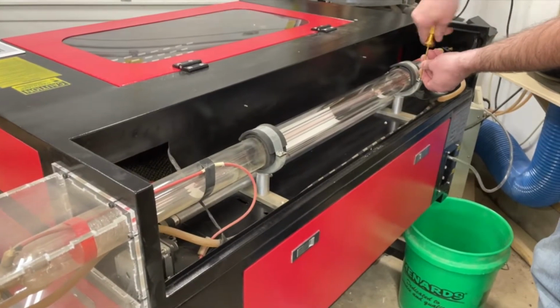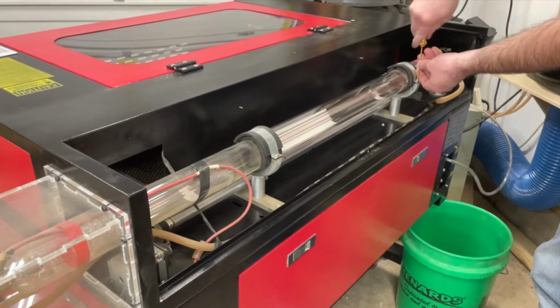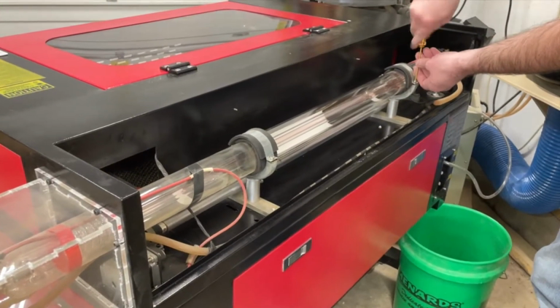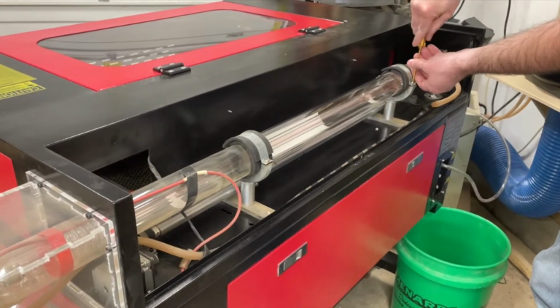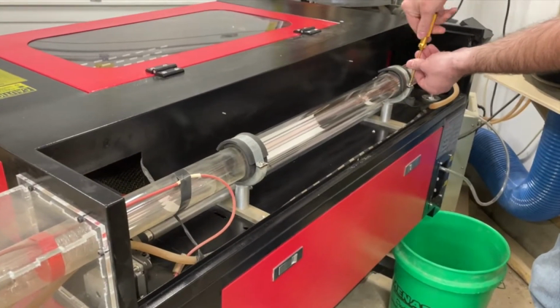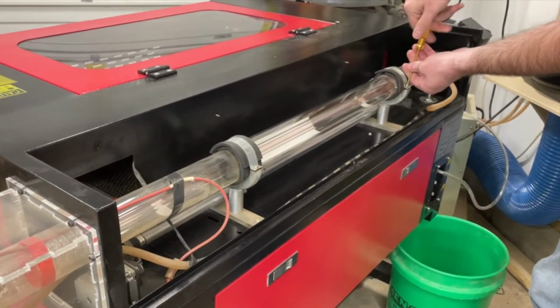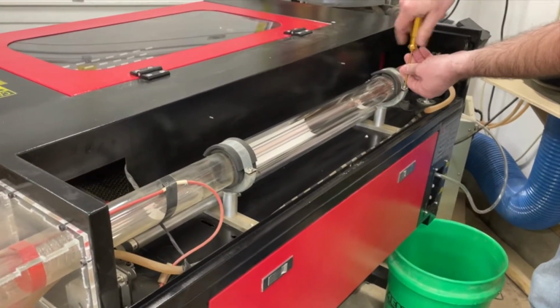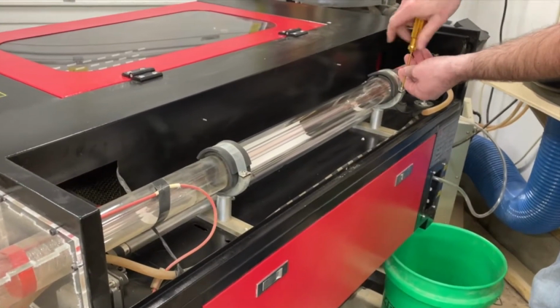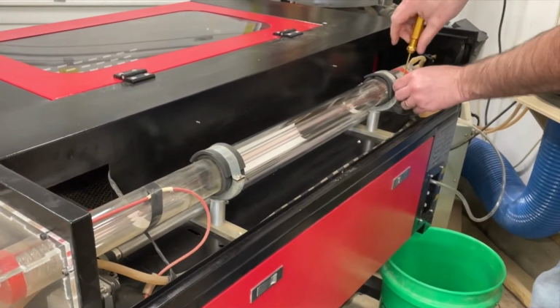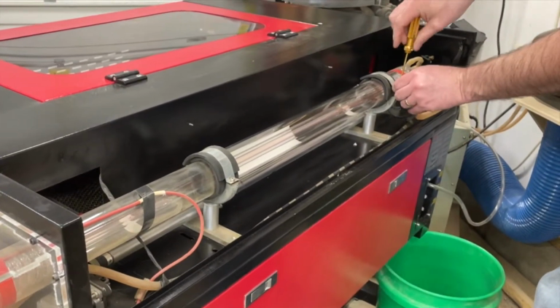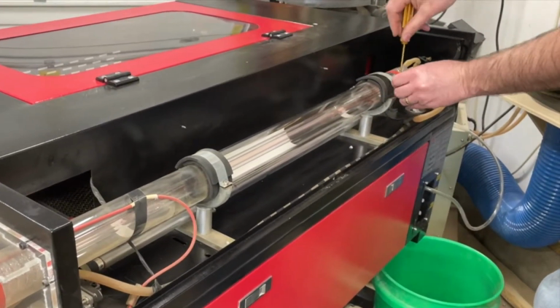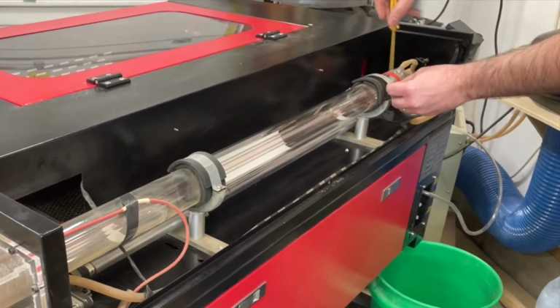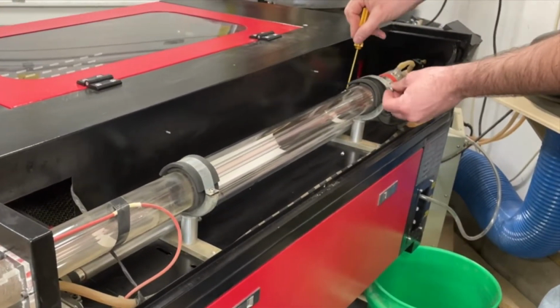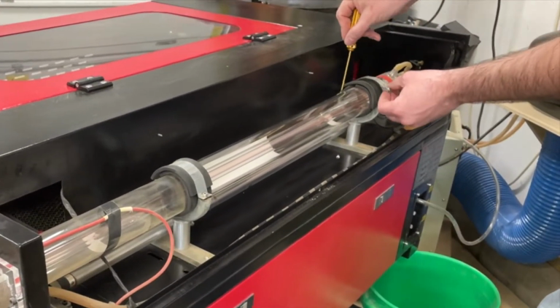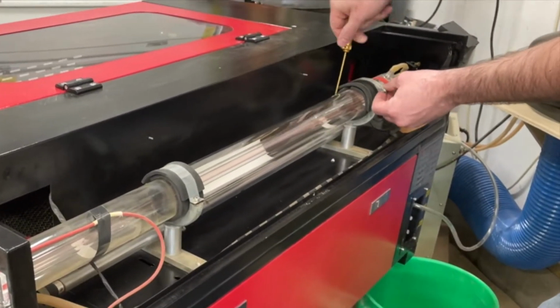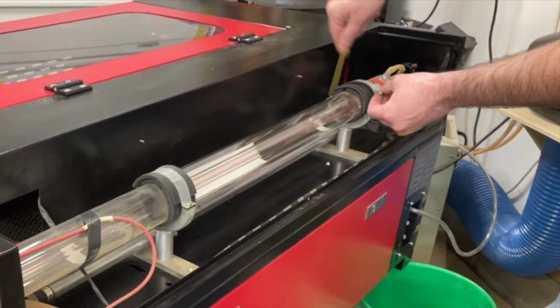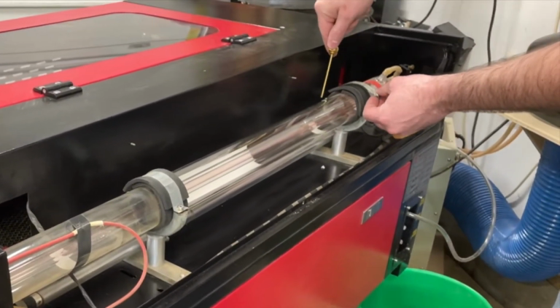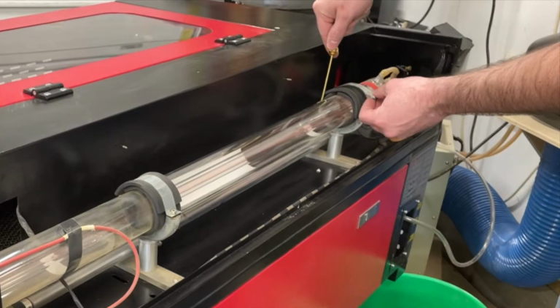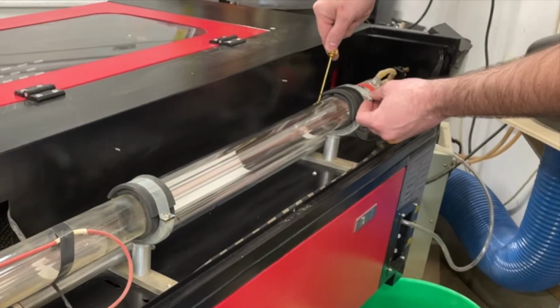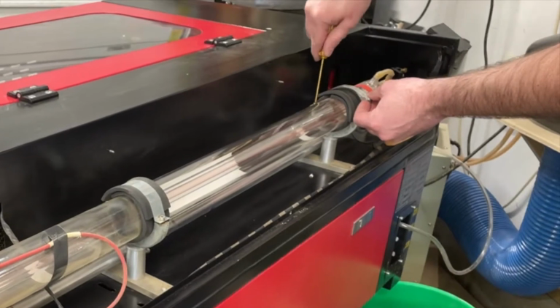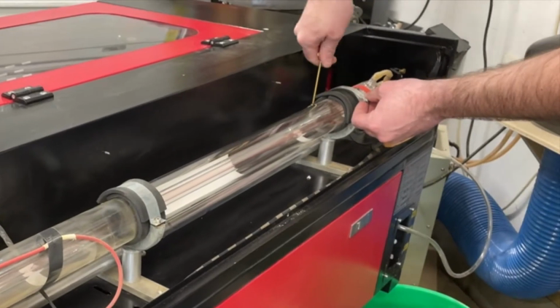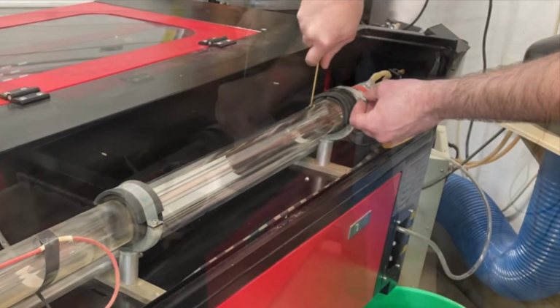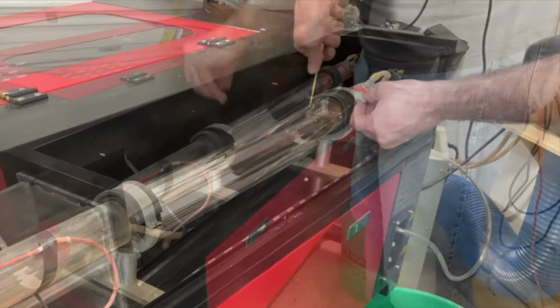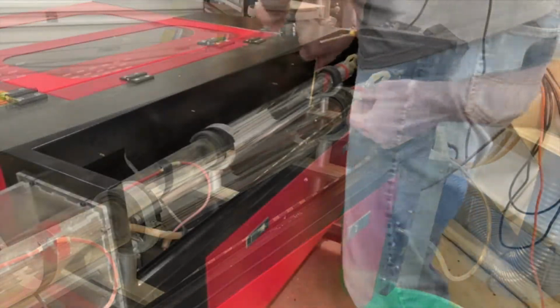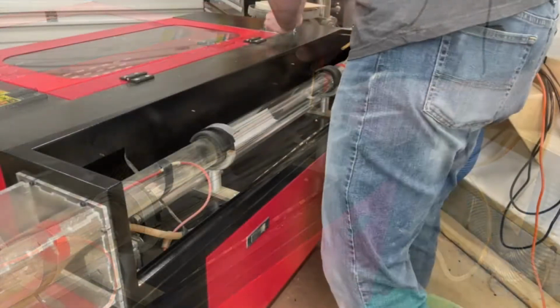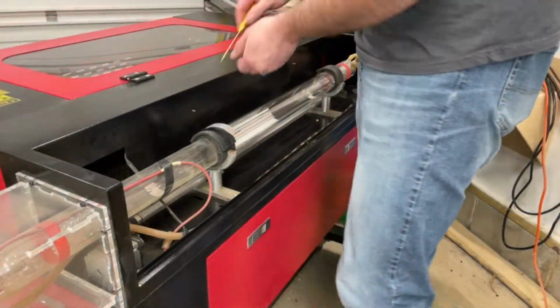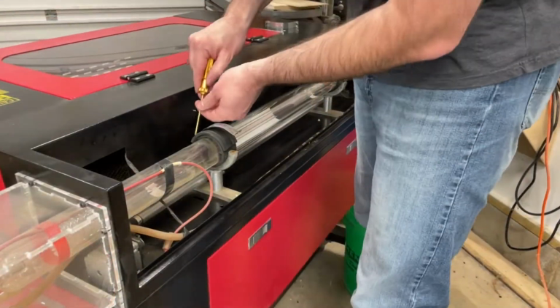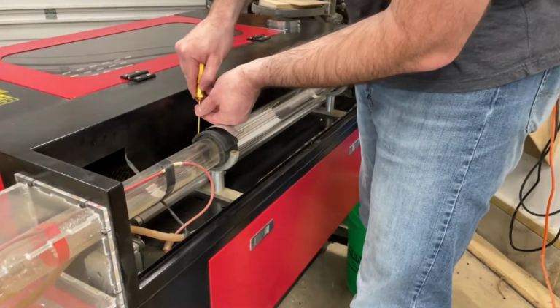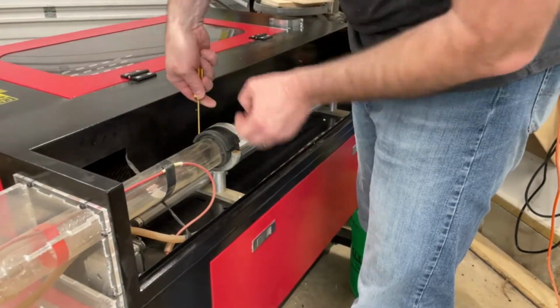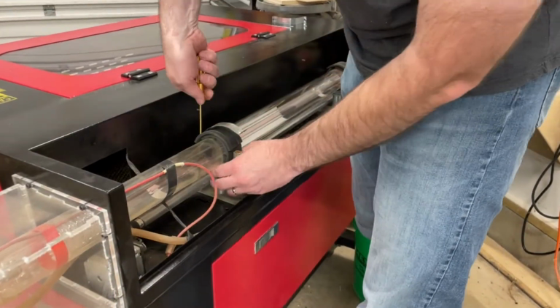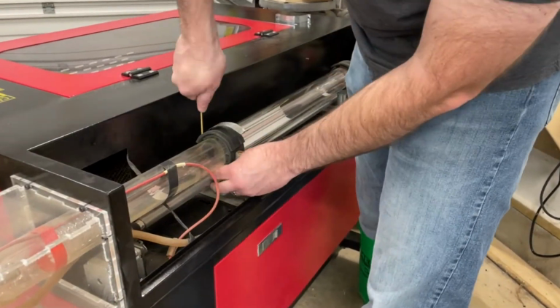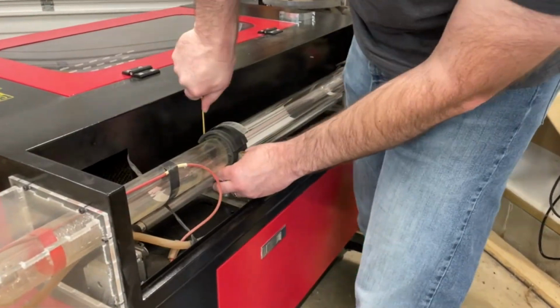Next we need to loosen up the top straps off the laser tube mounts. This will allow us to start manipulating the tube to be able to remove it from the machine.